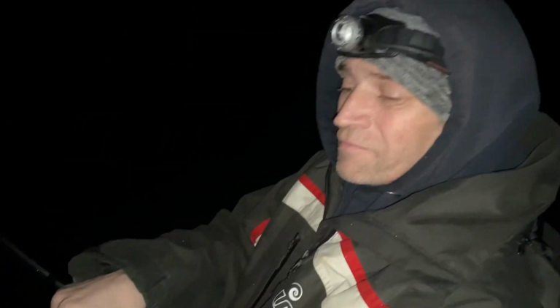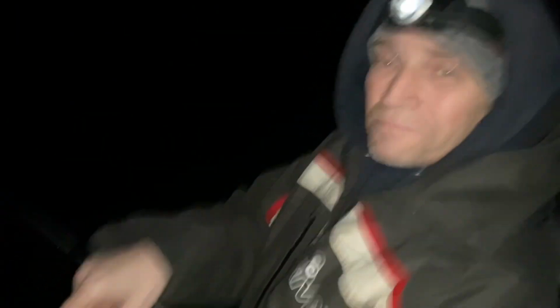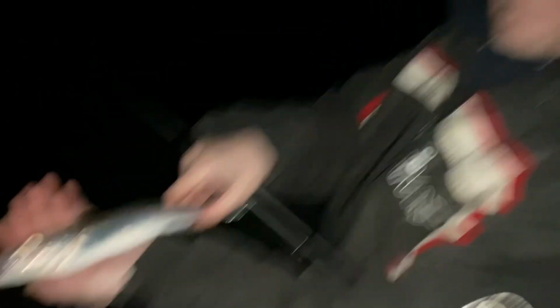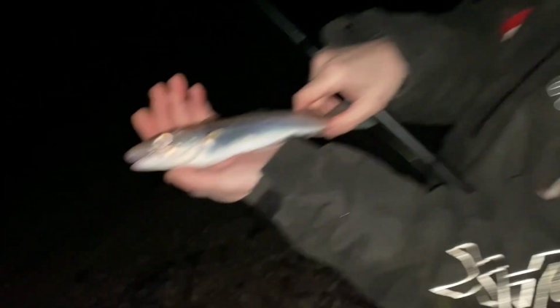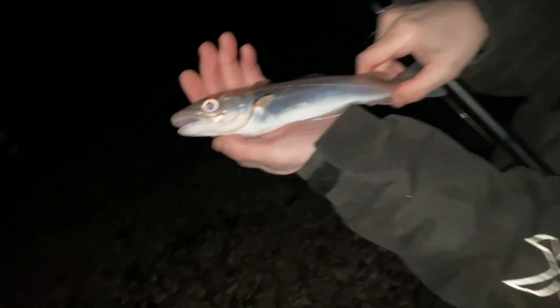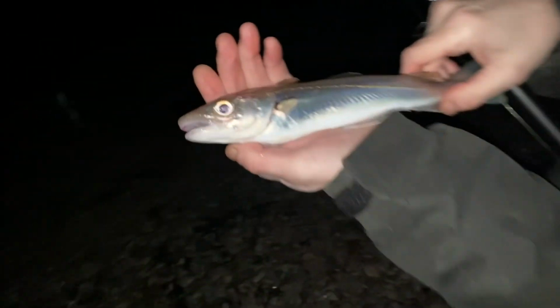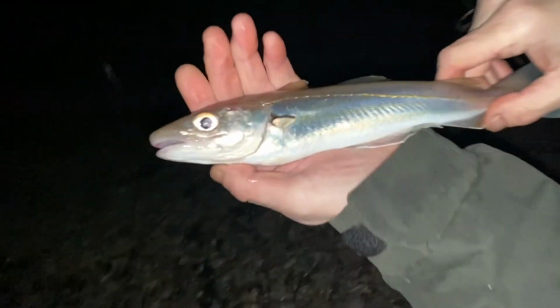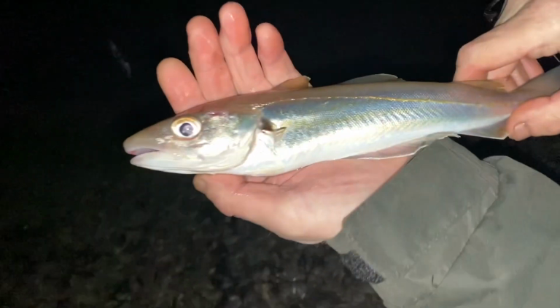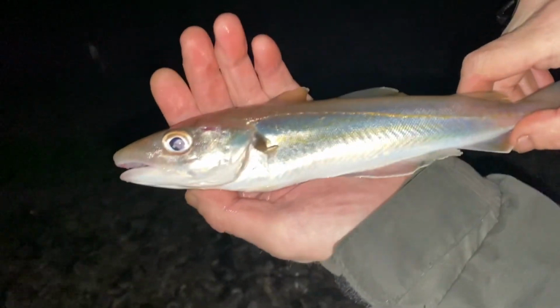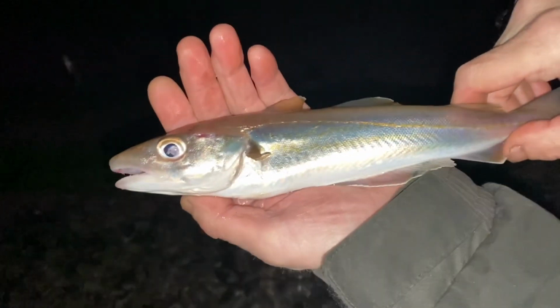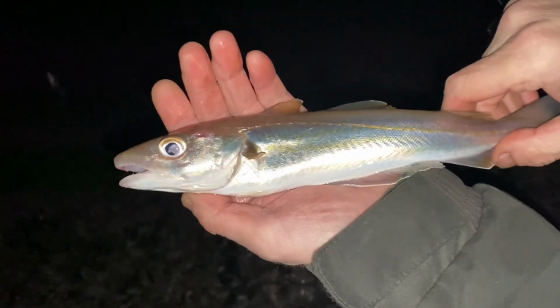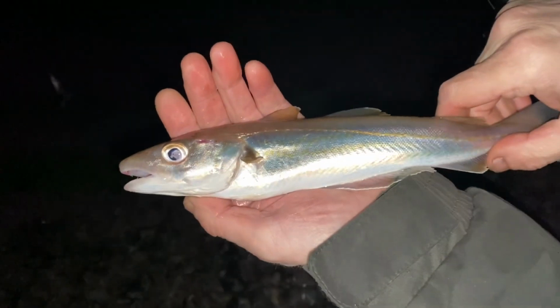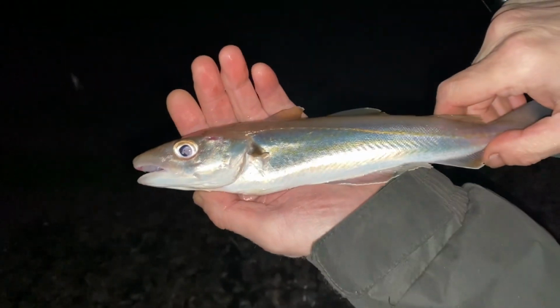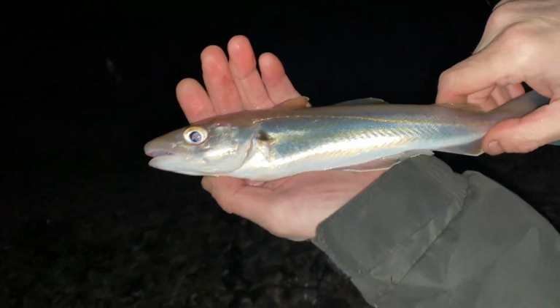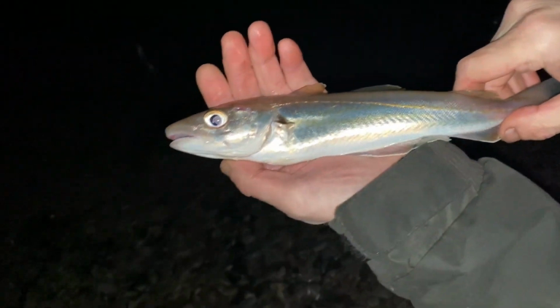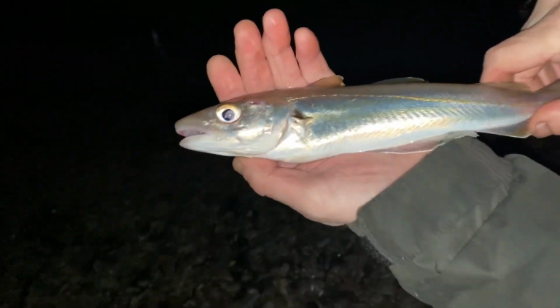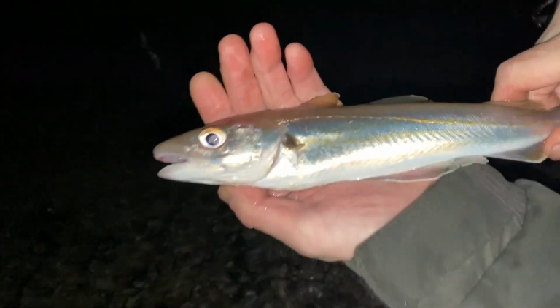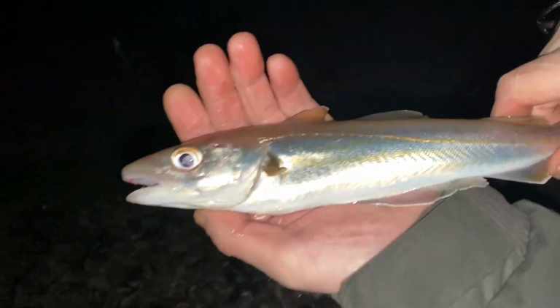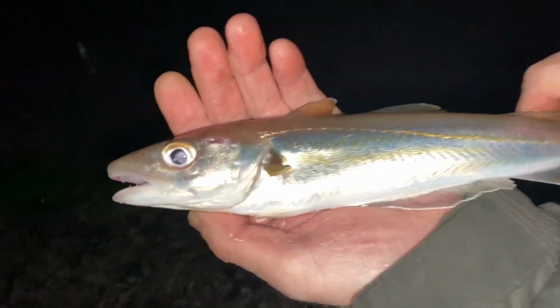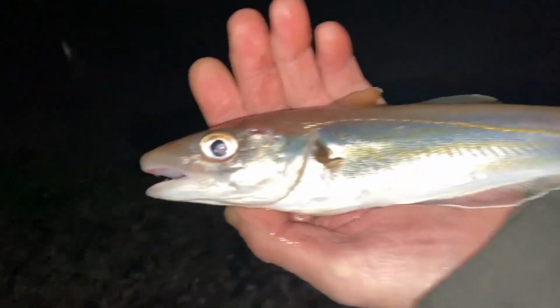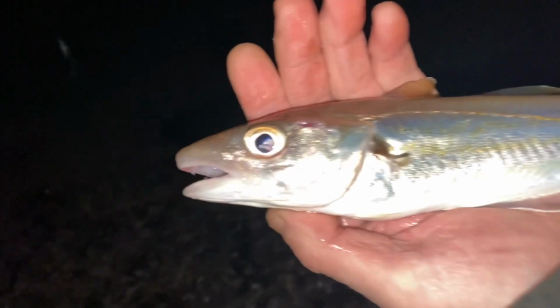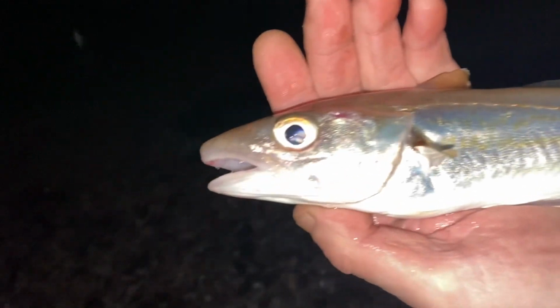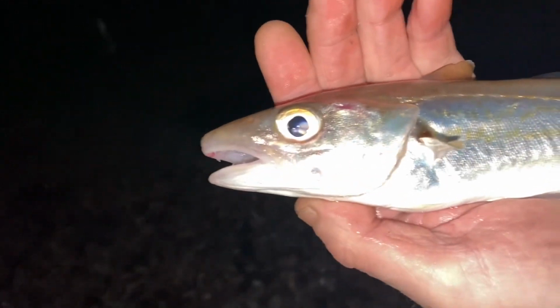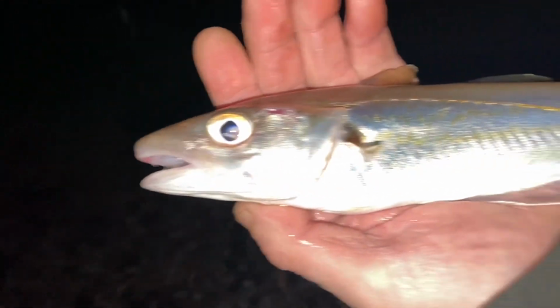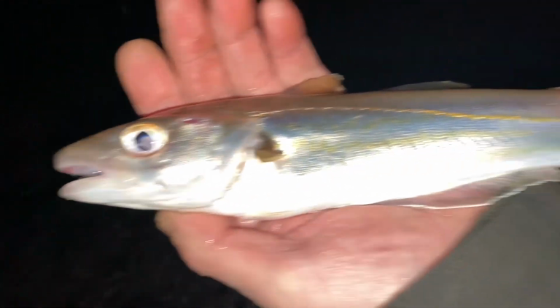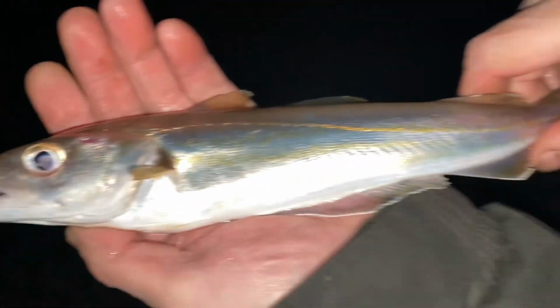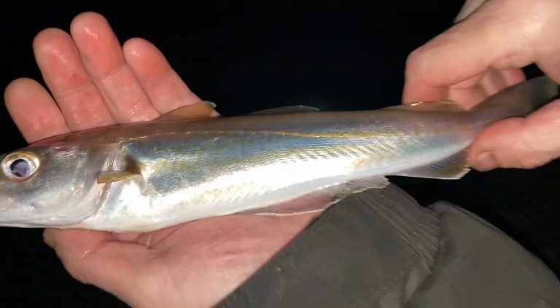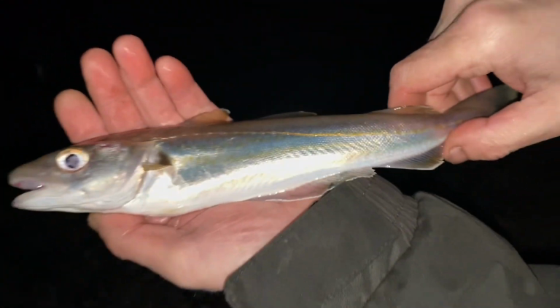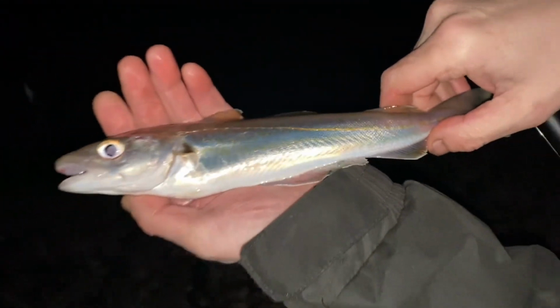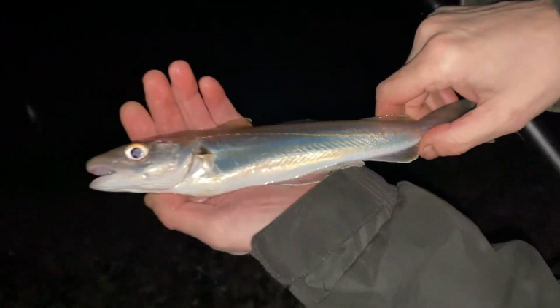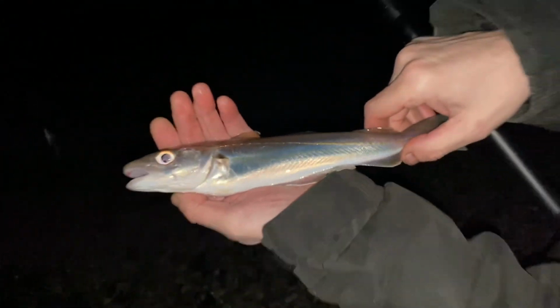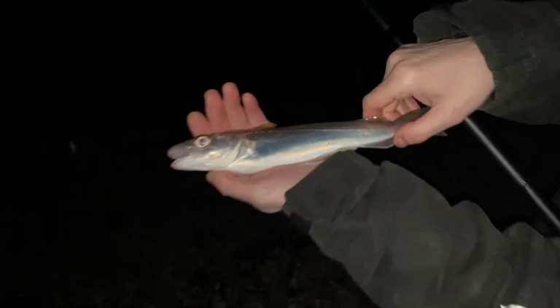Grant's into the first fish — probably been in the water for about 20 minutes. Whiting. Damn, hopefully not too many of these.